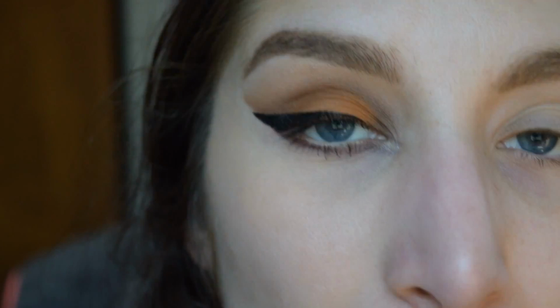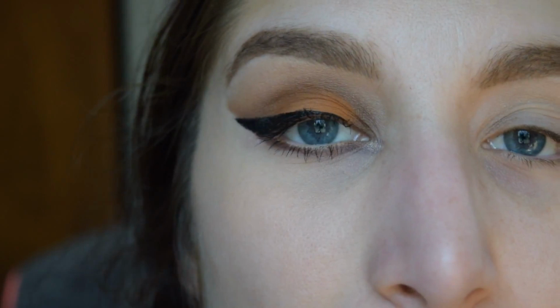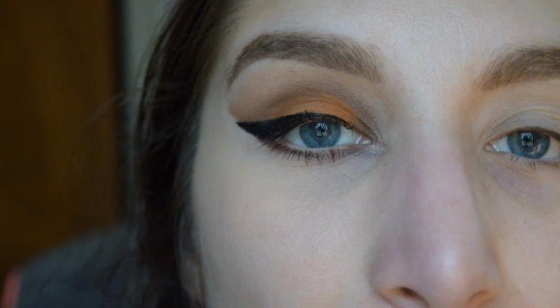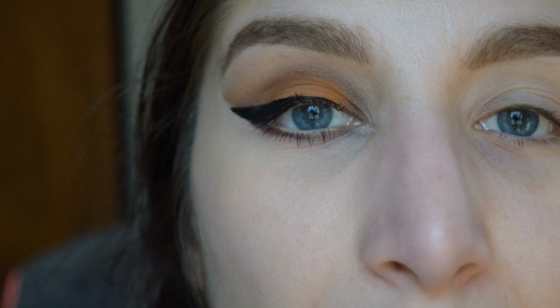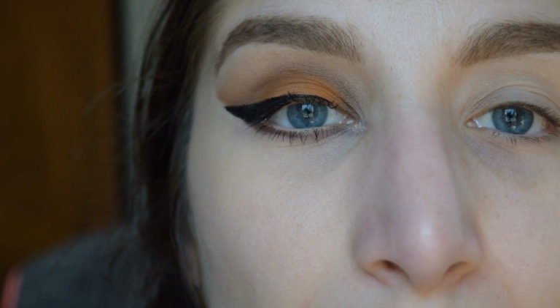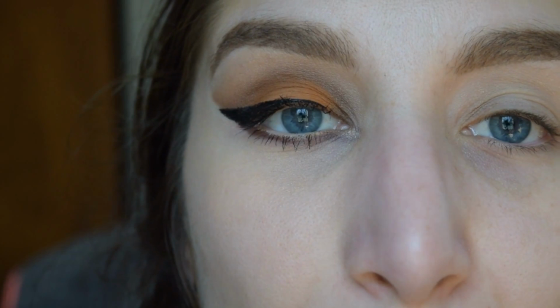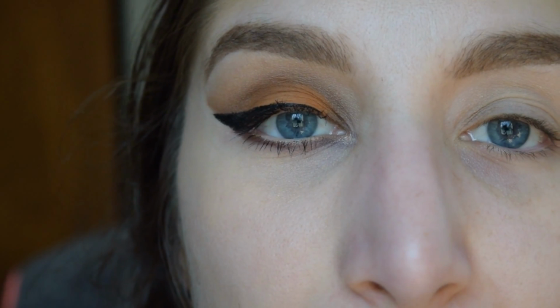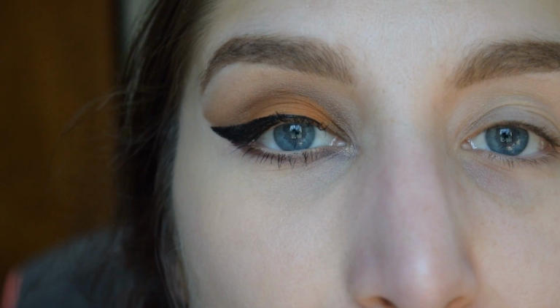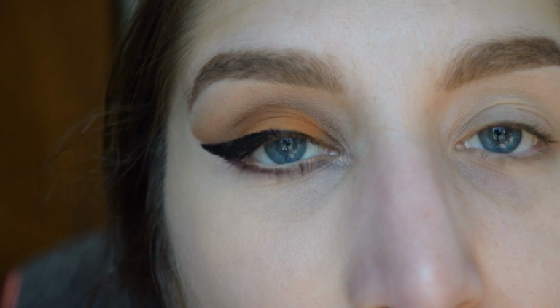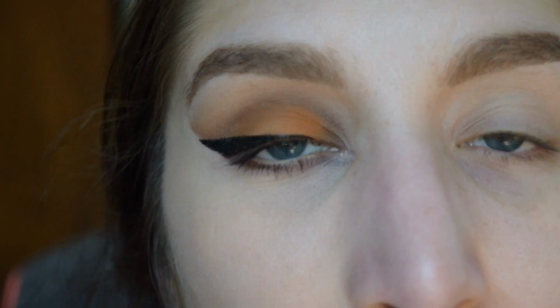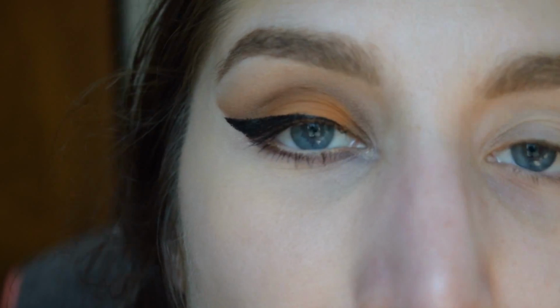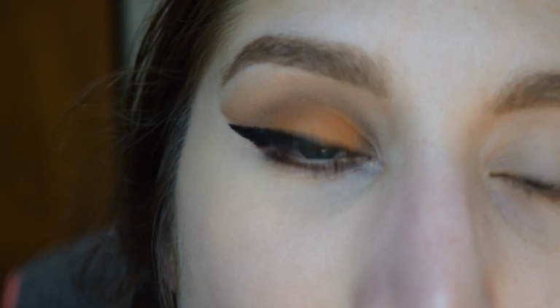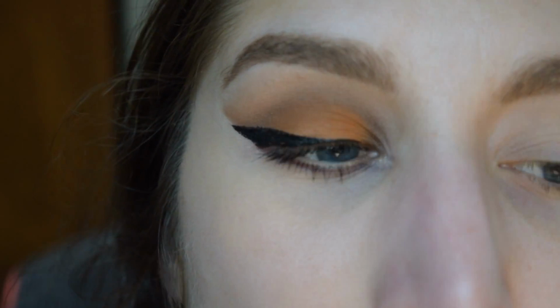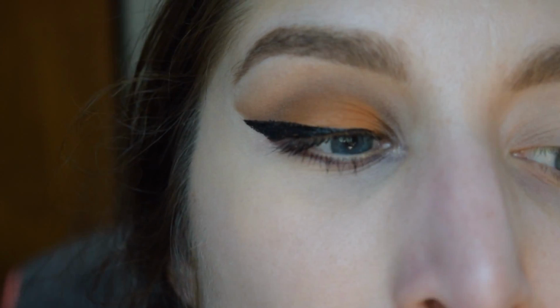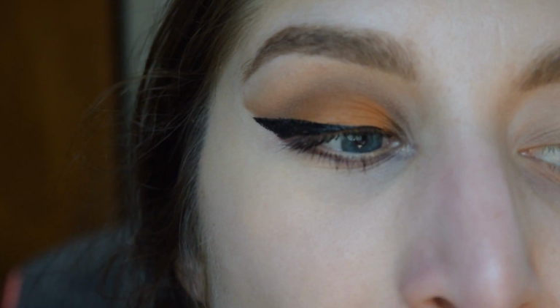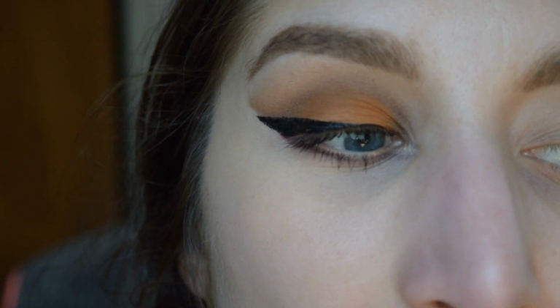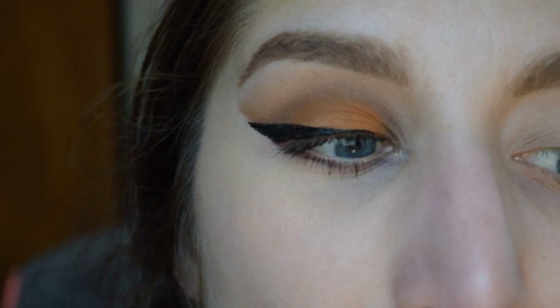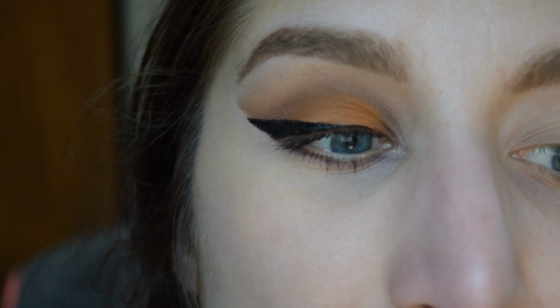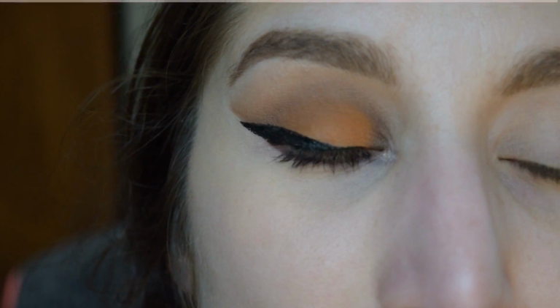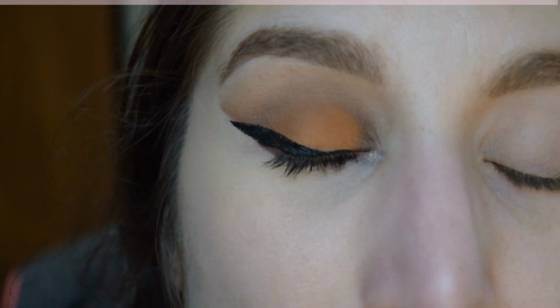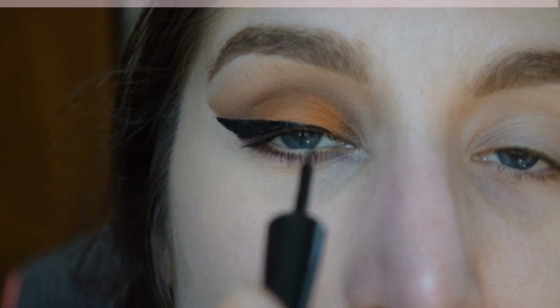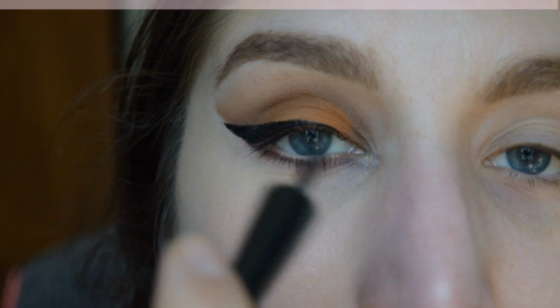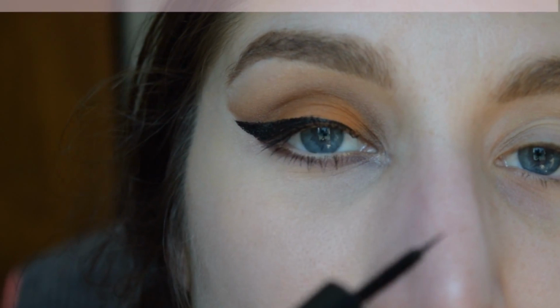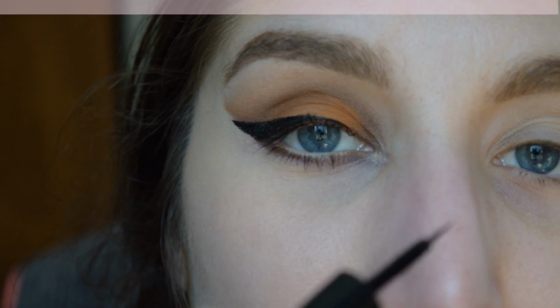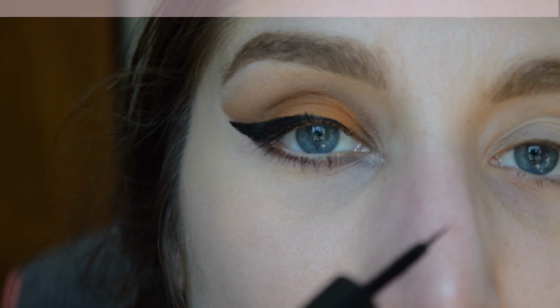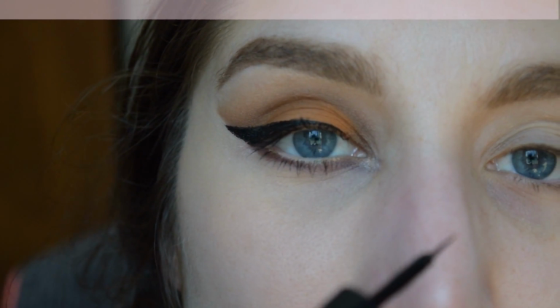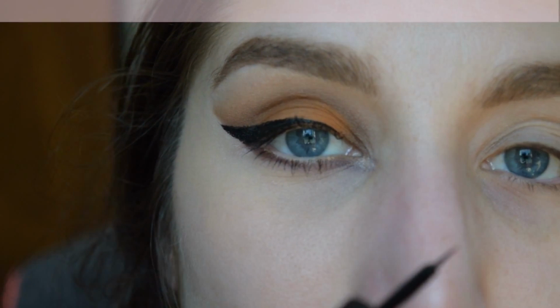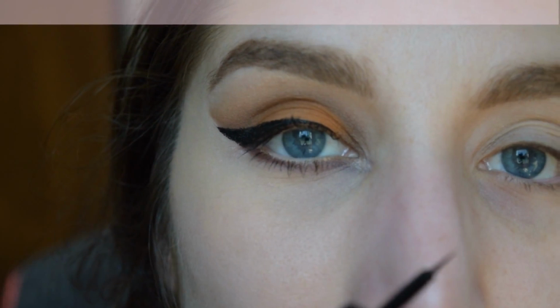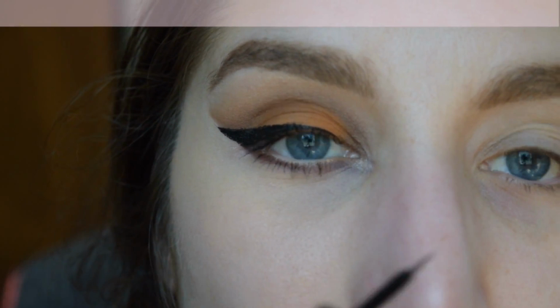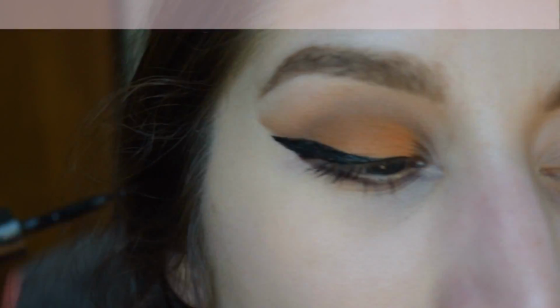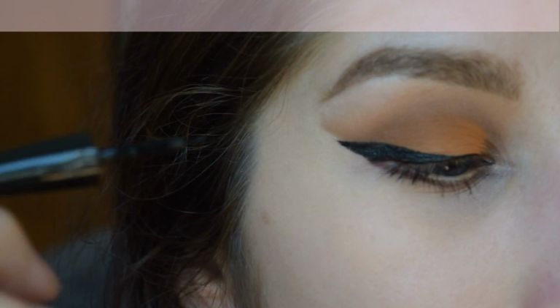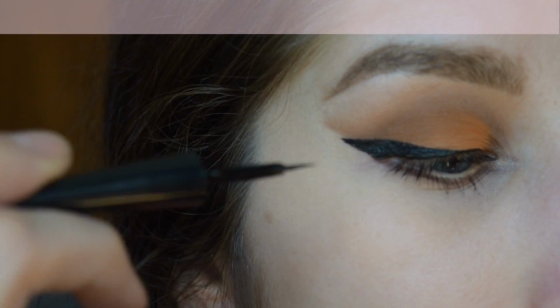Now that I like the way that my cat bow looks, I am just going to extend the inner tip of it.